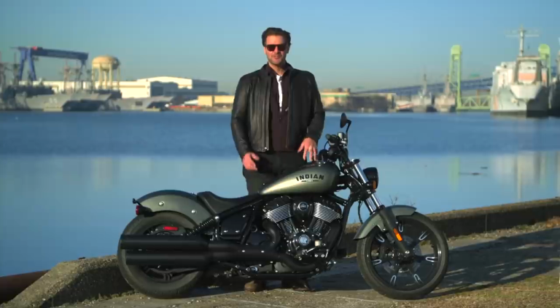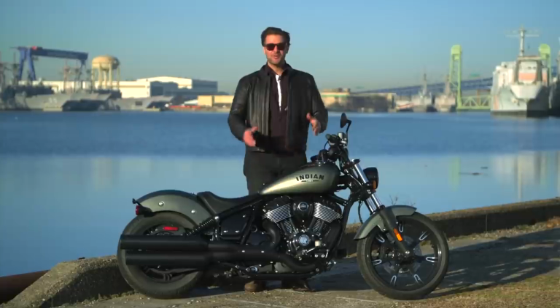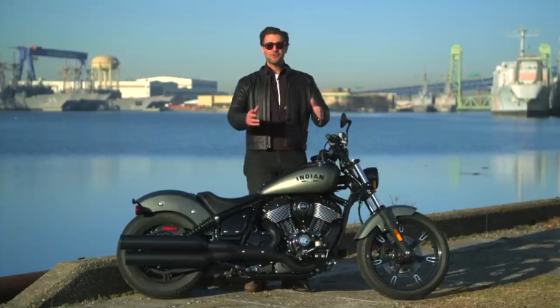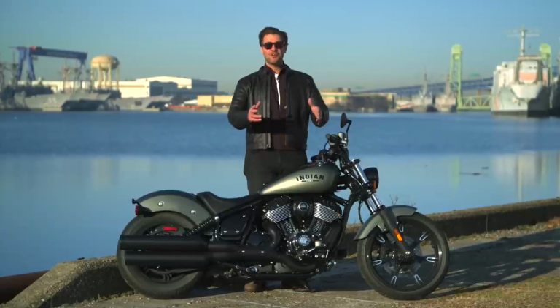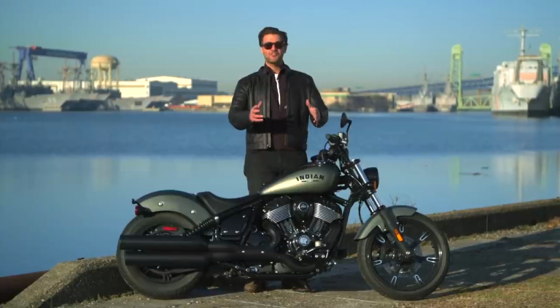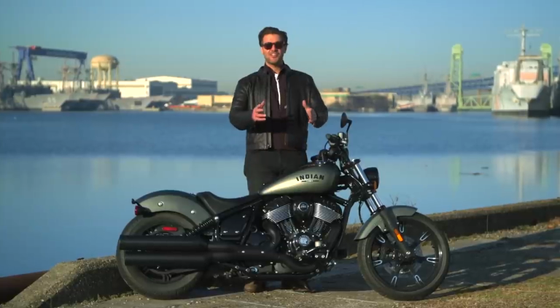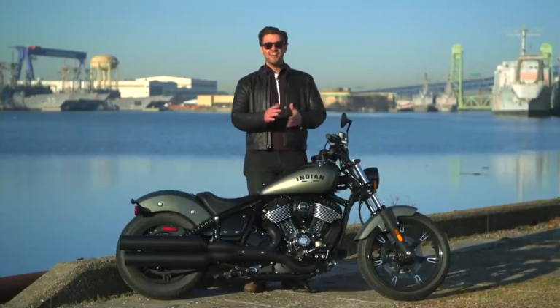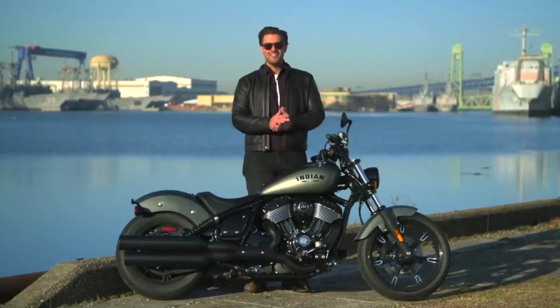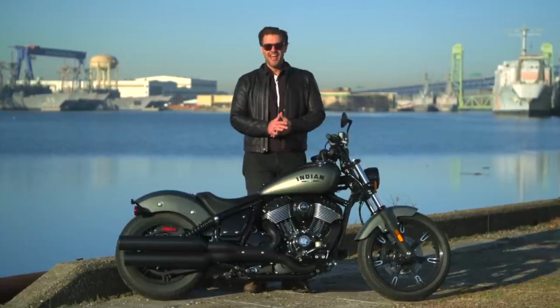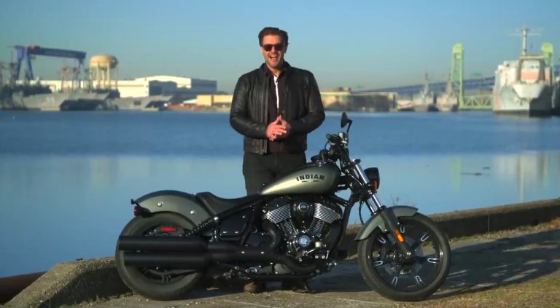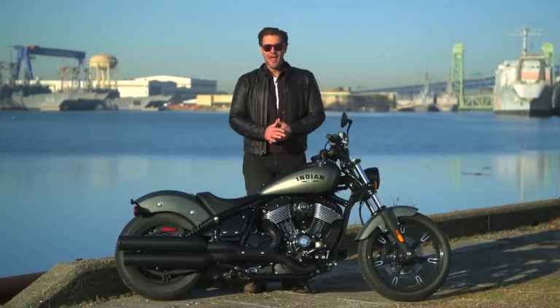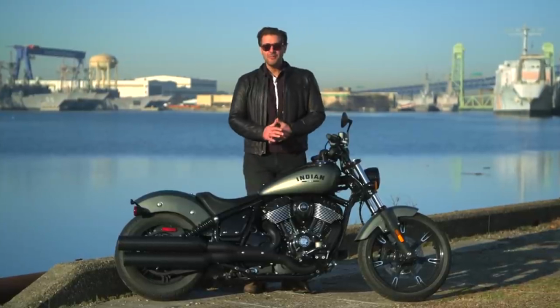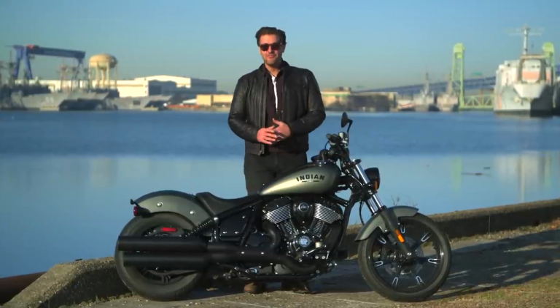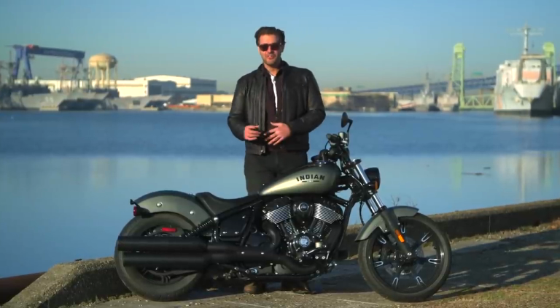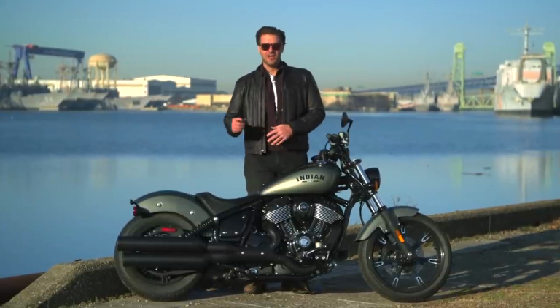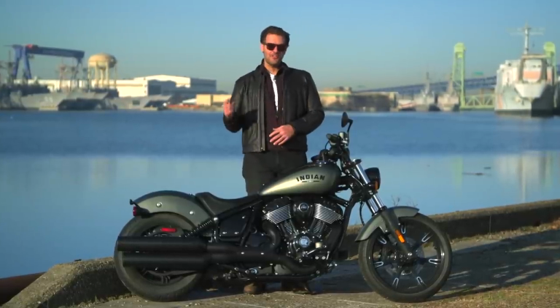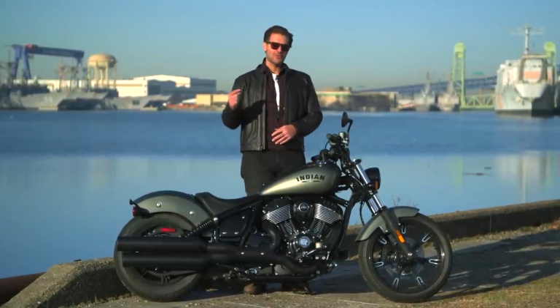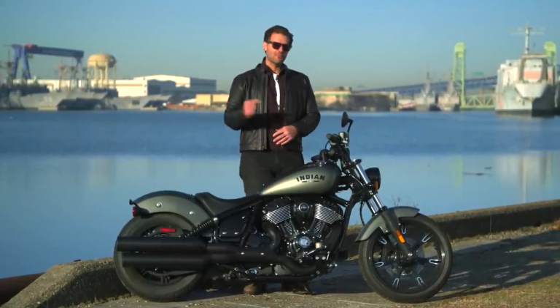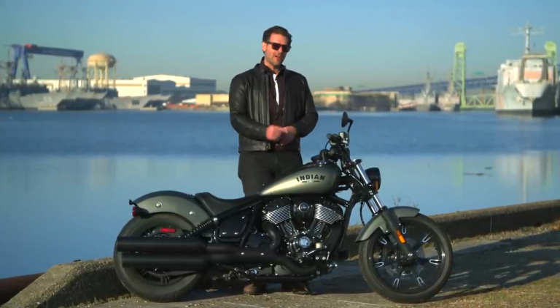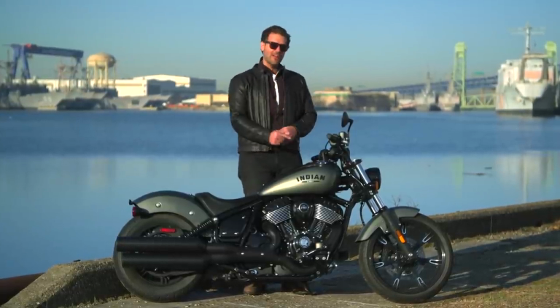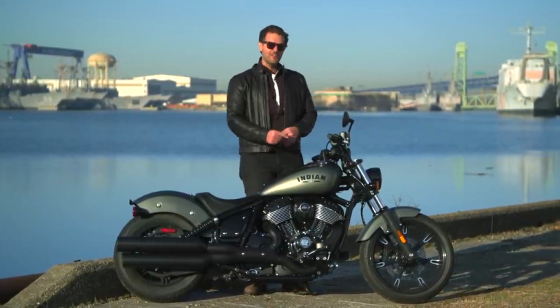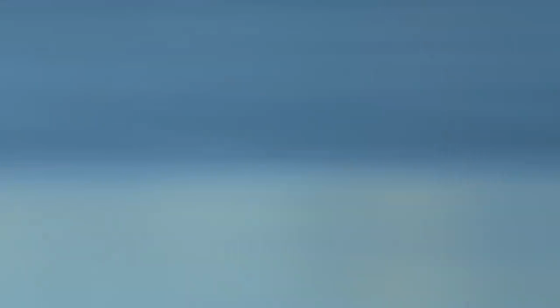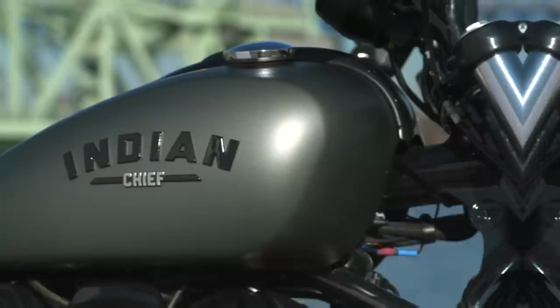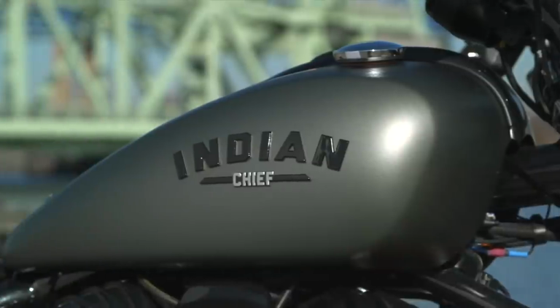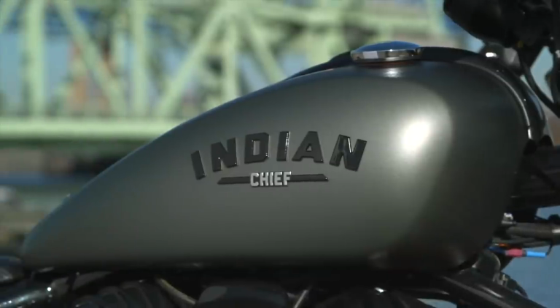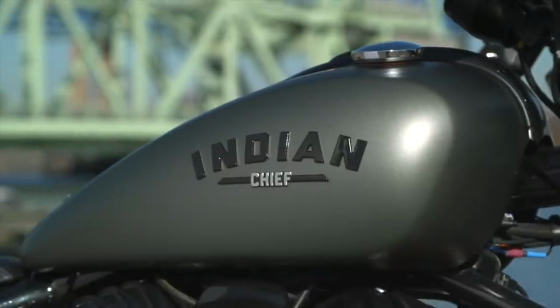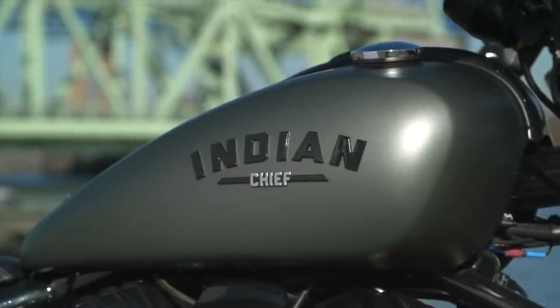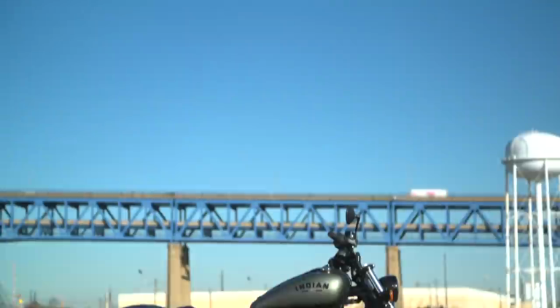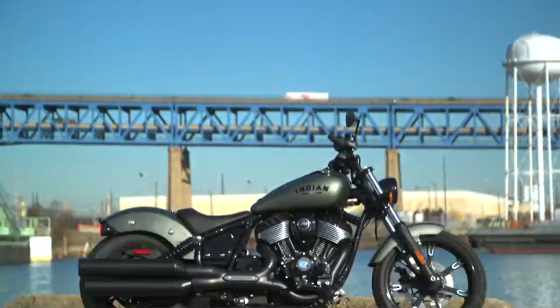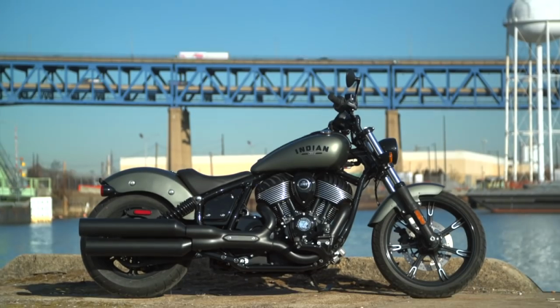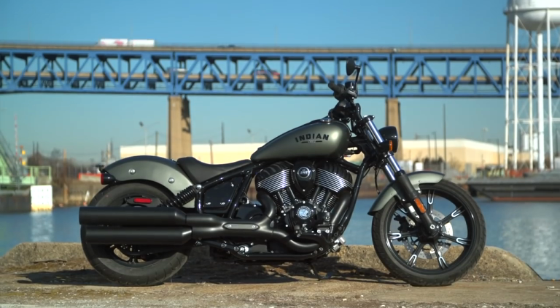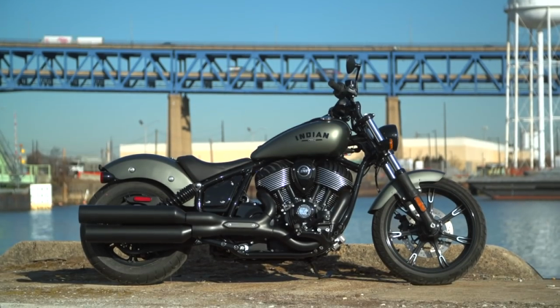Spurge here with RevZilla, and today I'm in Philadelphia with a brand new Indian Chief Dark Horse.